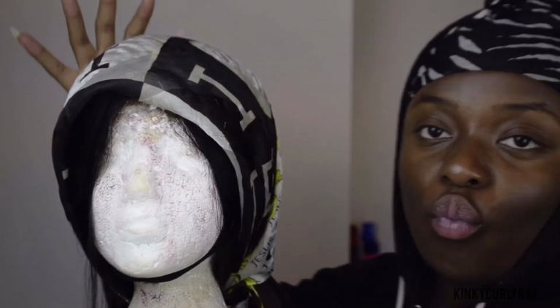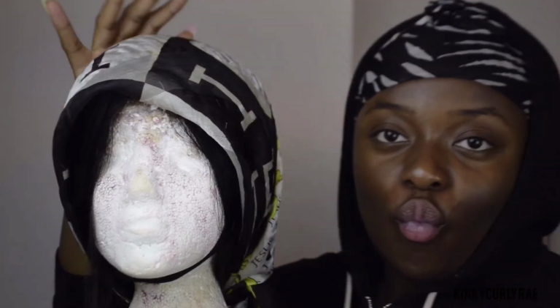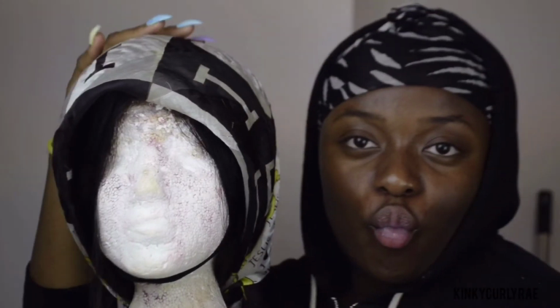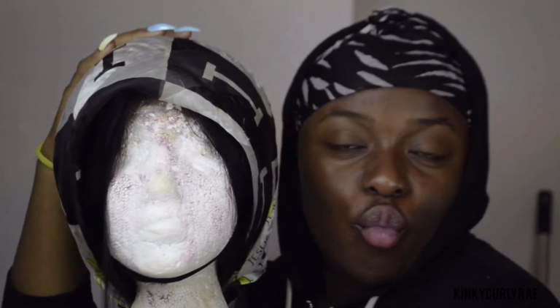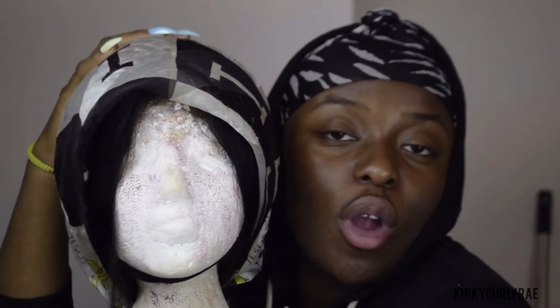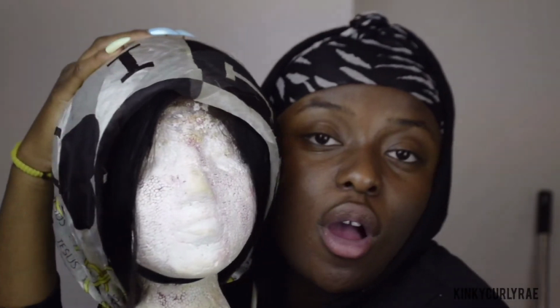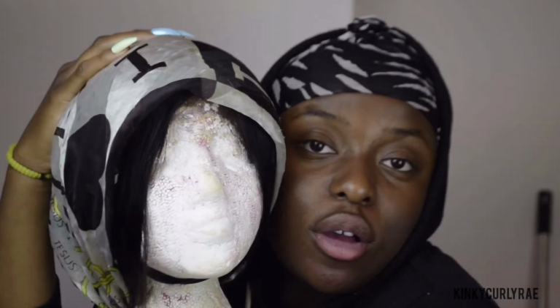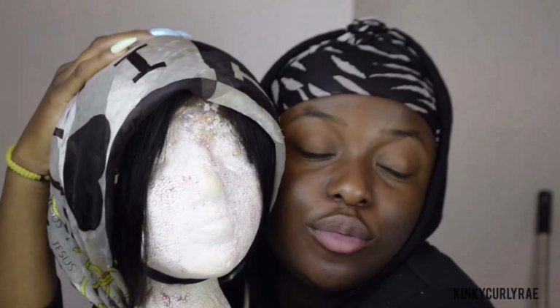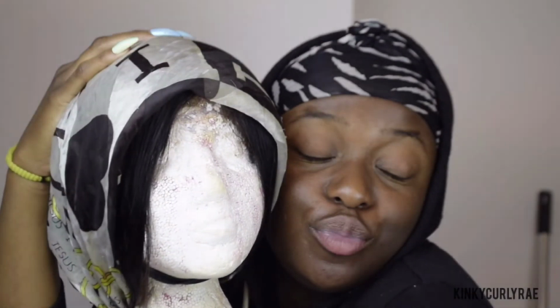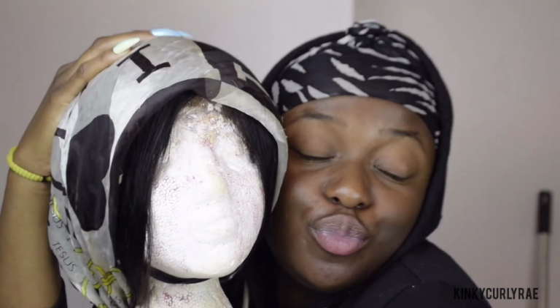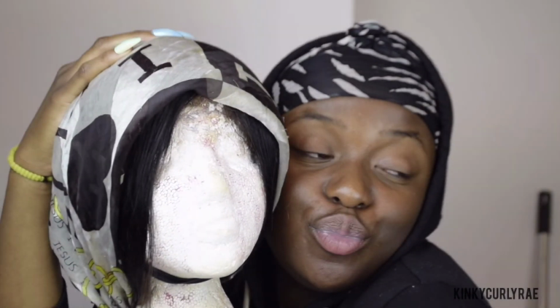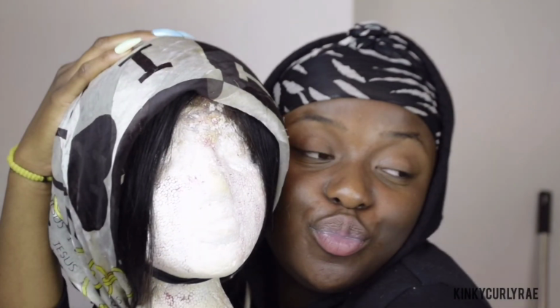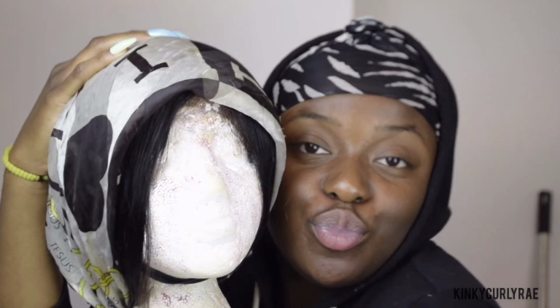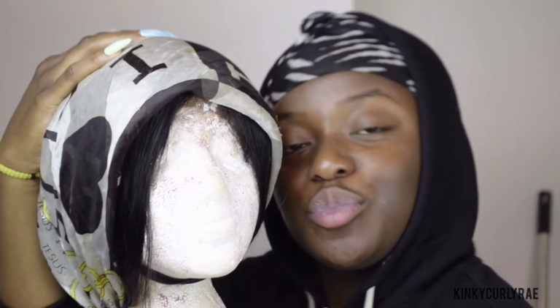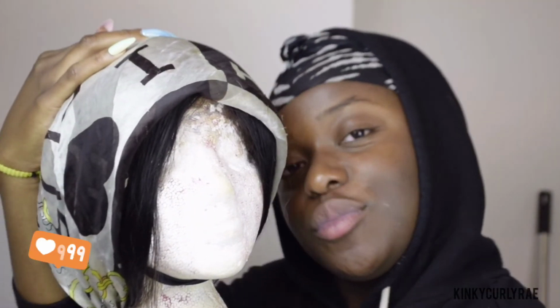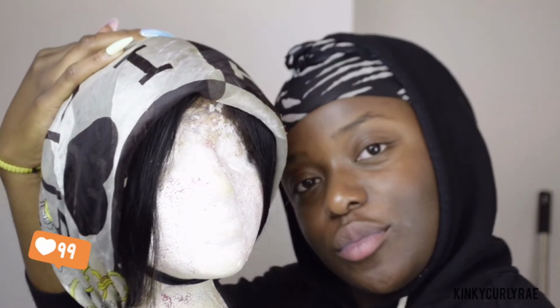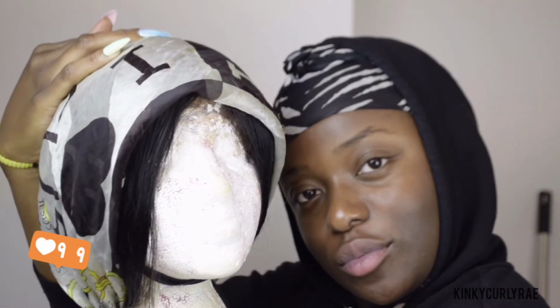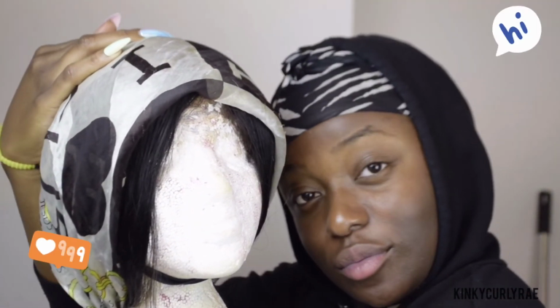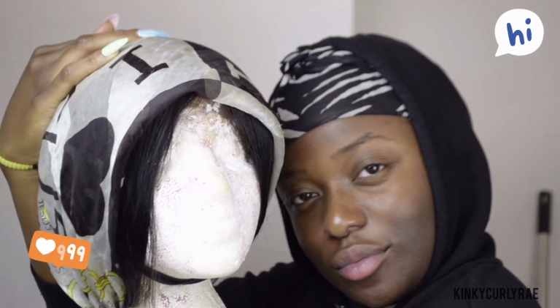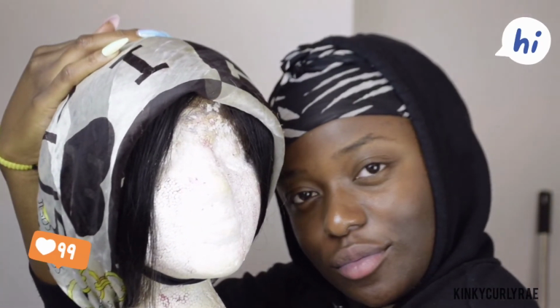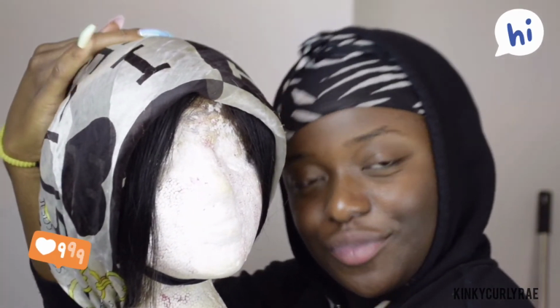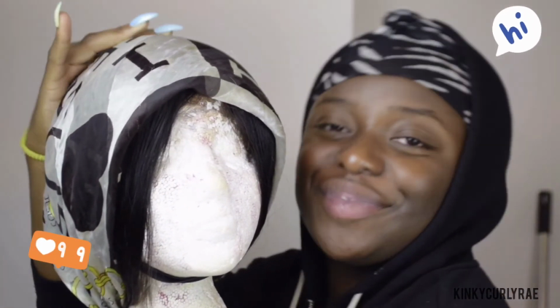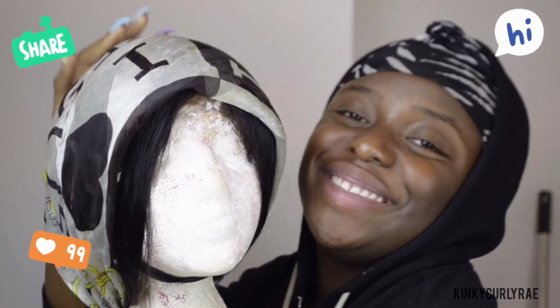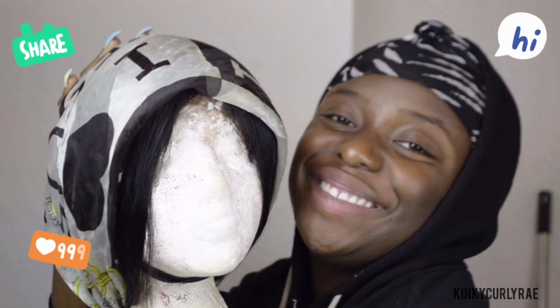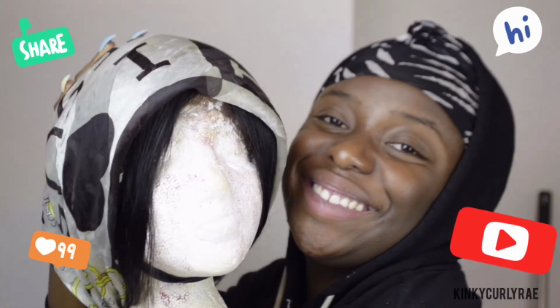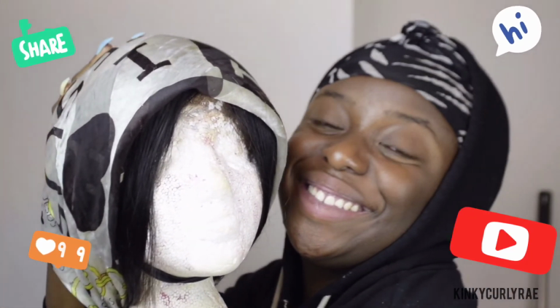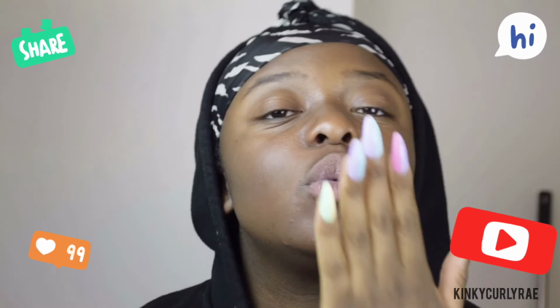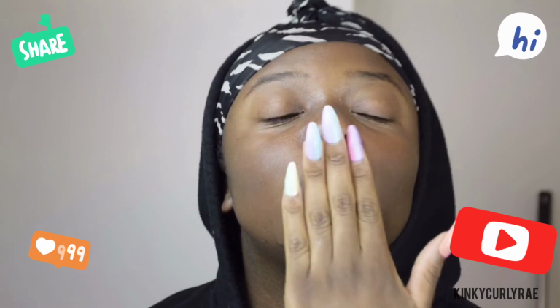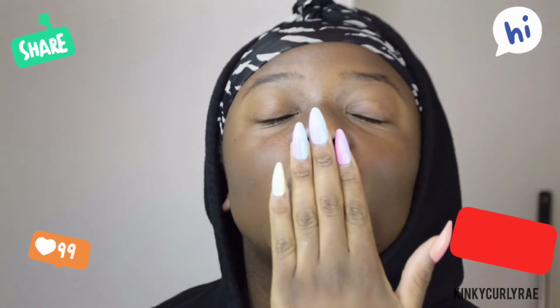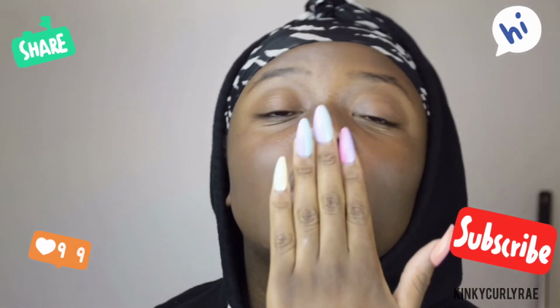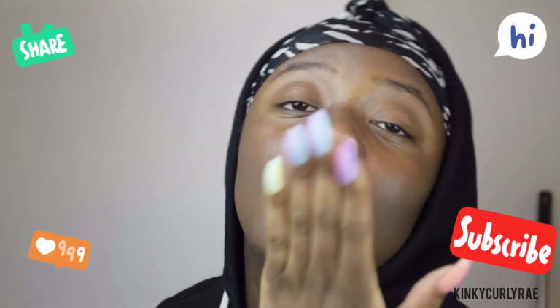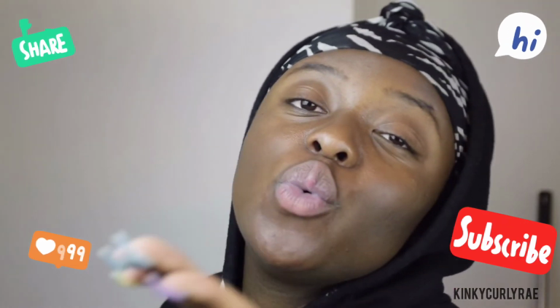Thank you all for watching and don't forget to like, to comment, to share, and to subscribe. Be blessed.